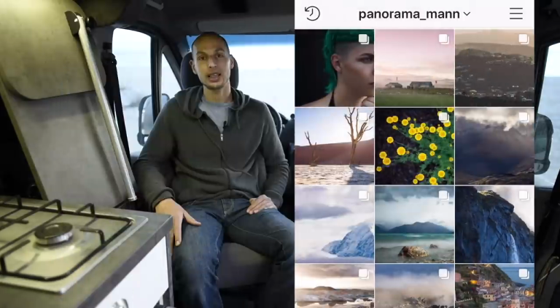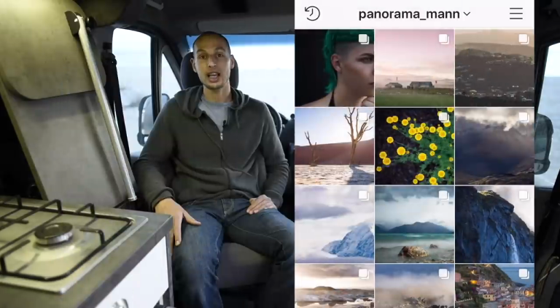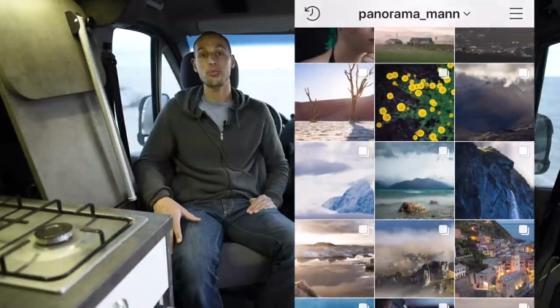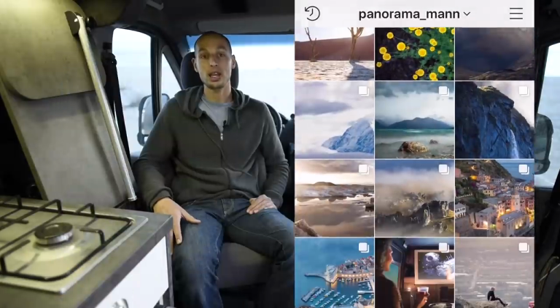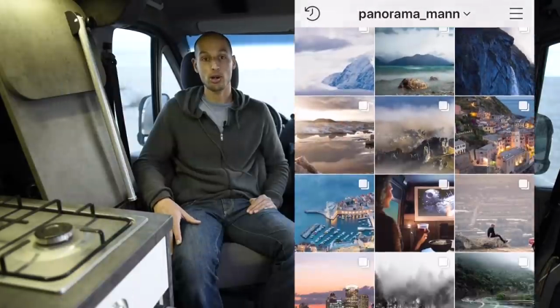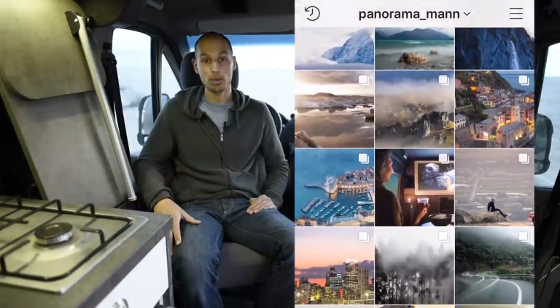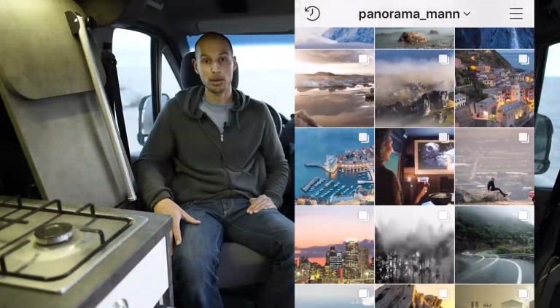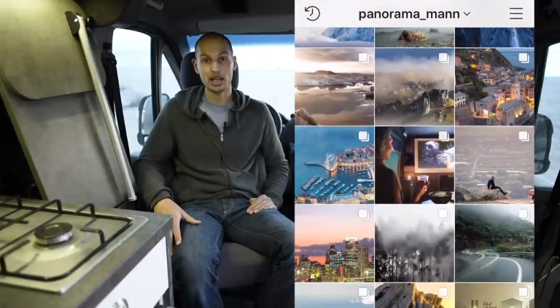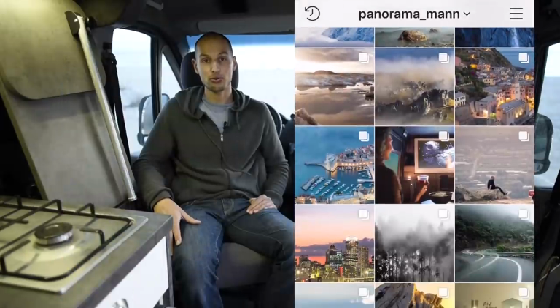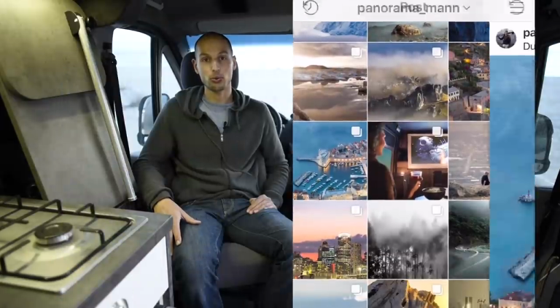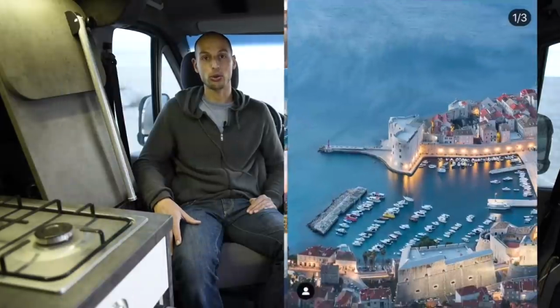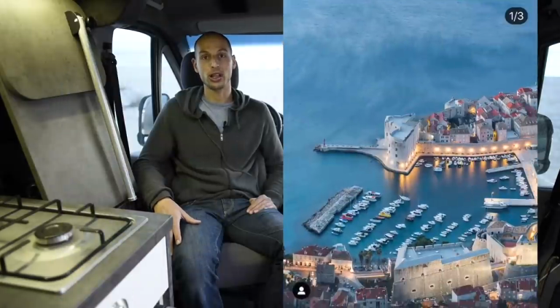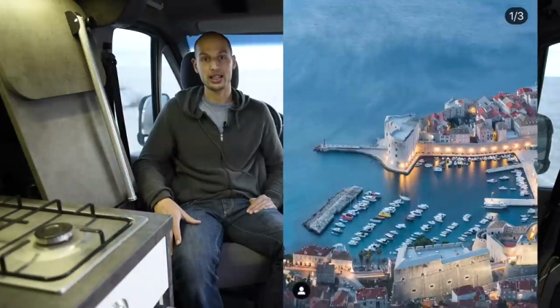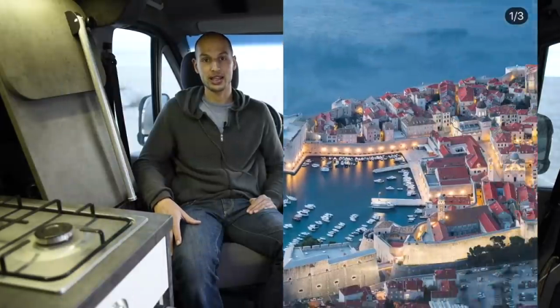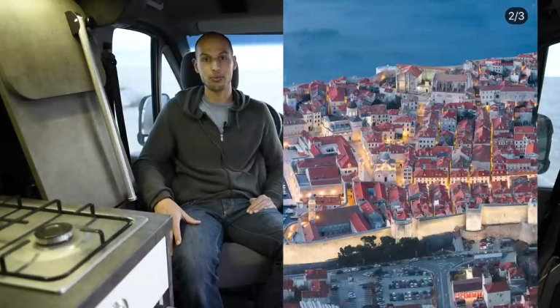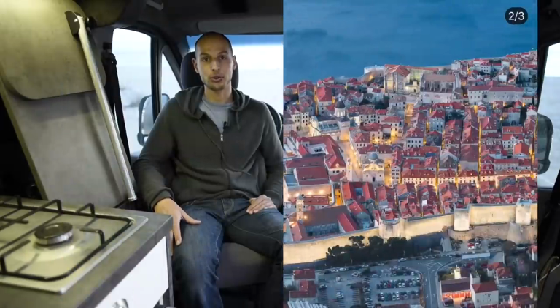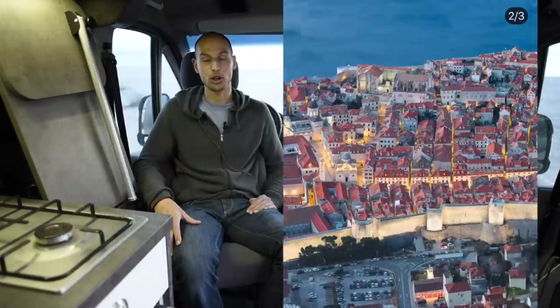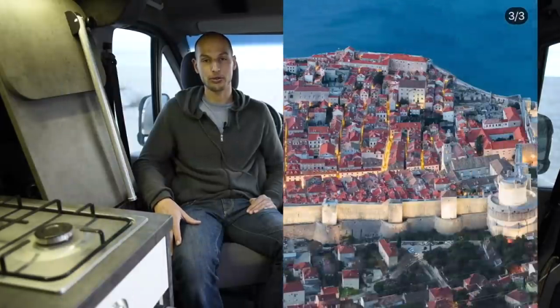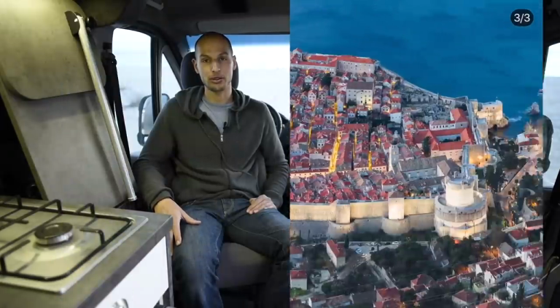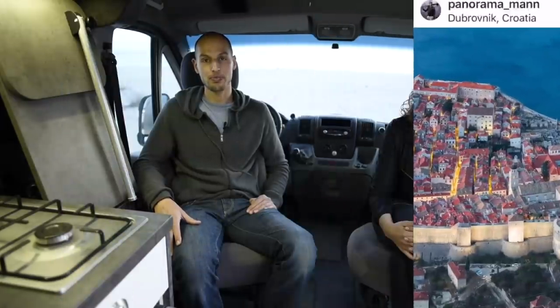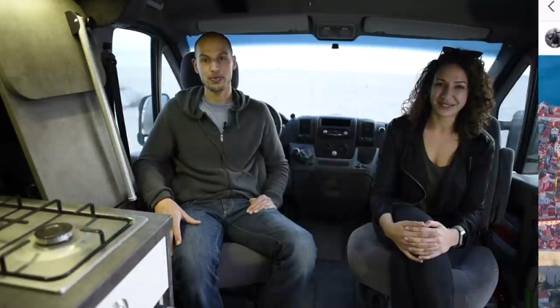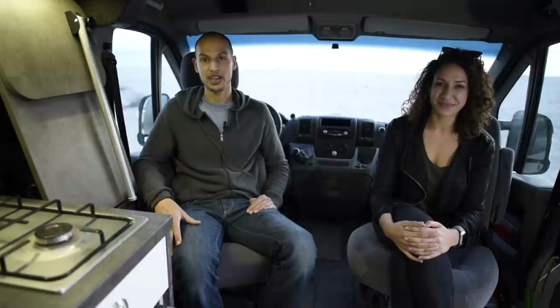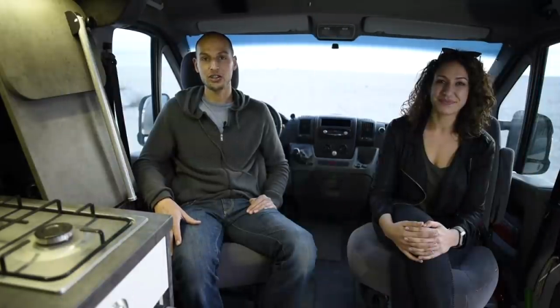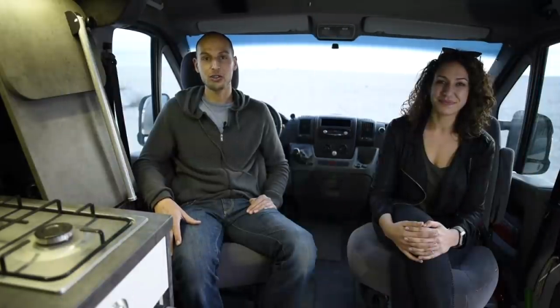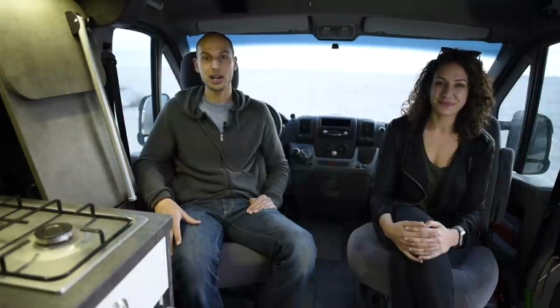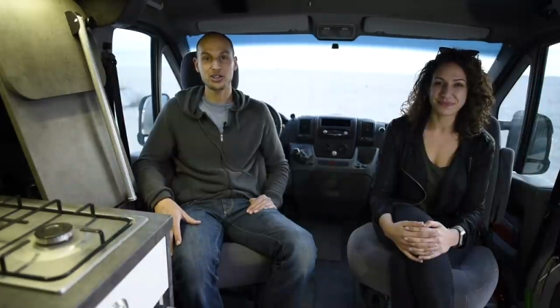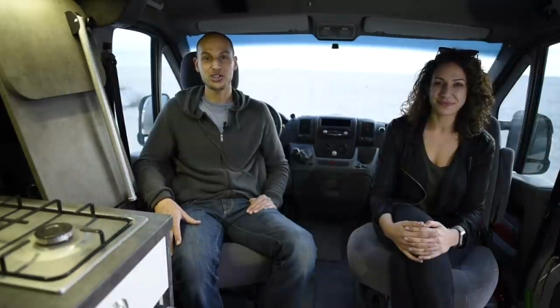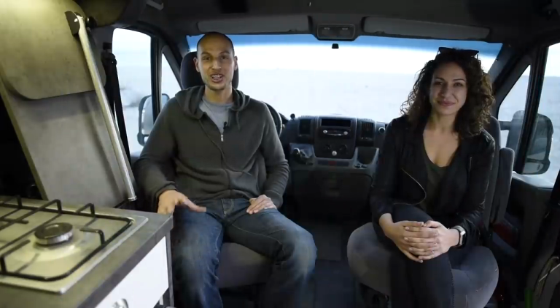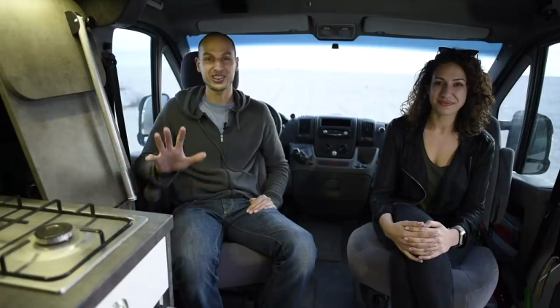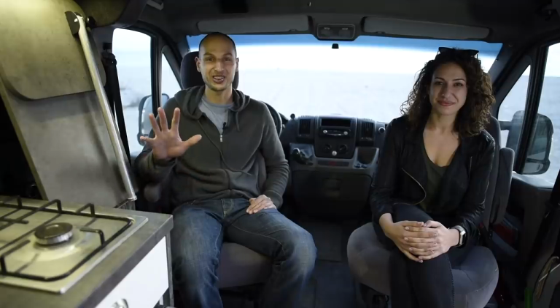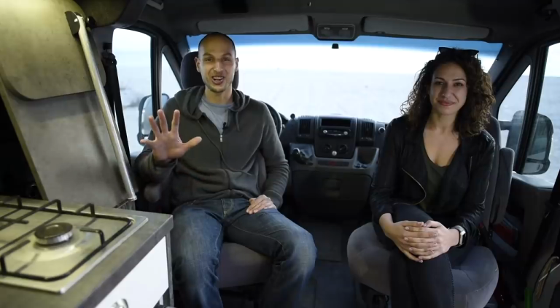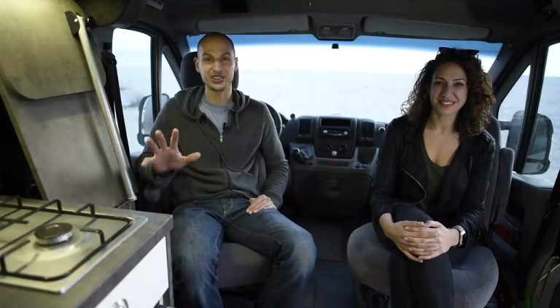If you're interested in meeting up or want to follow along with our adventures, I'm on Instagram at curly hair camping, and panorama man for landscape photography. Thank you very much — see you on the road!